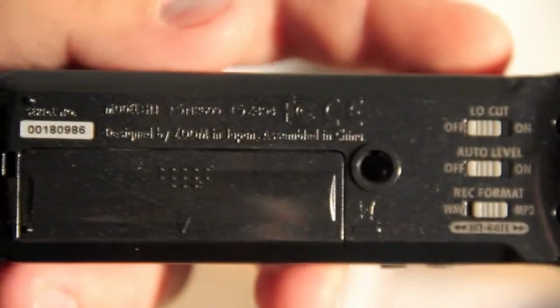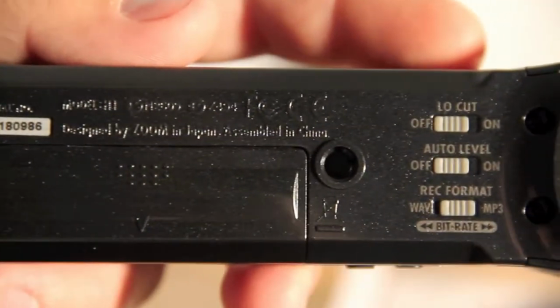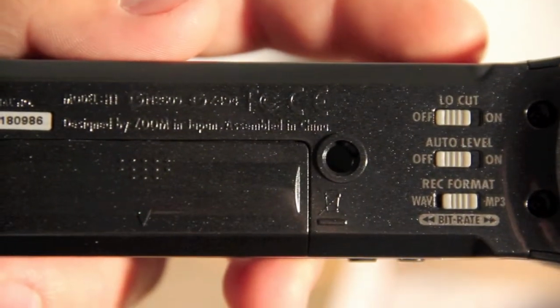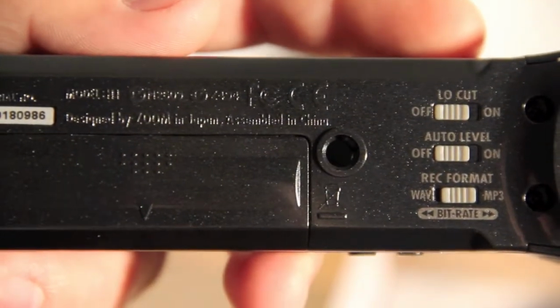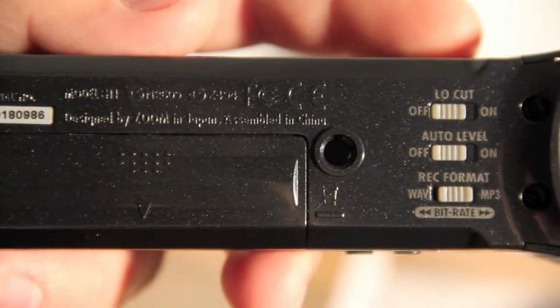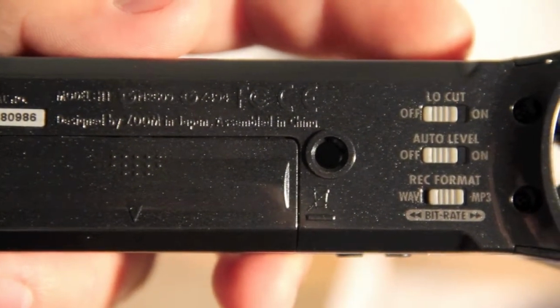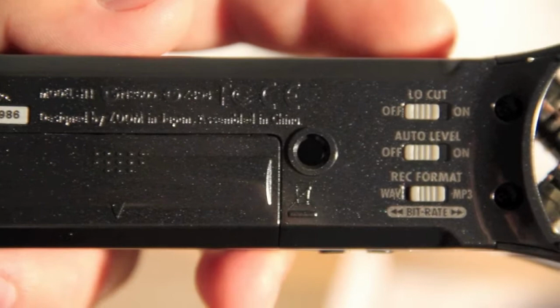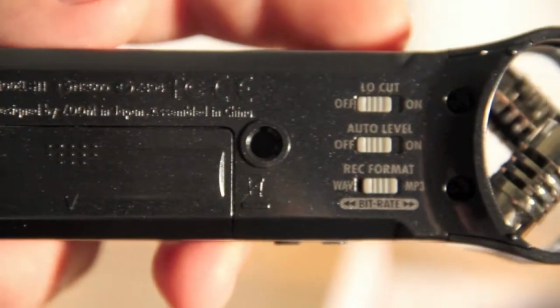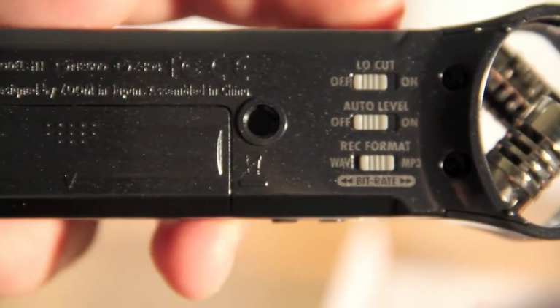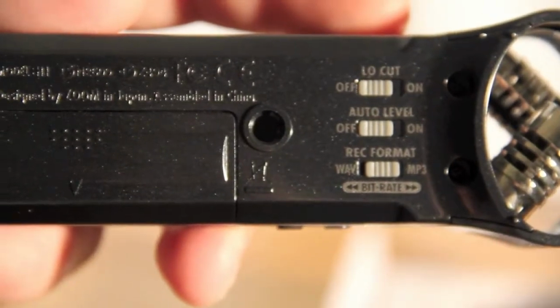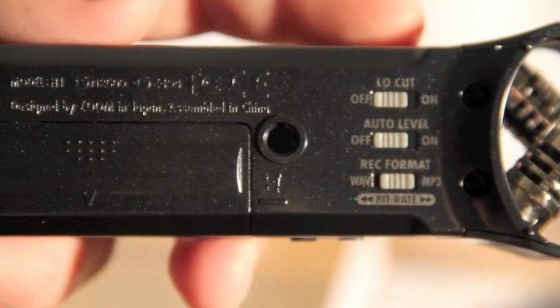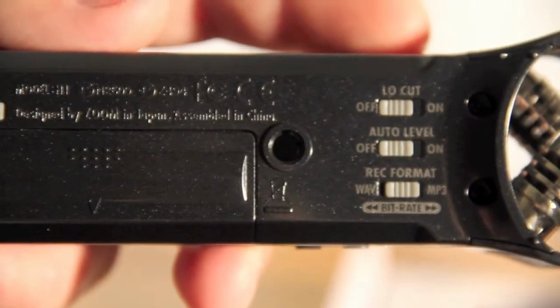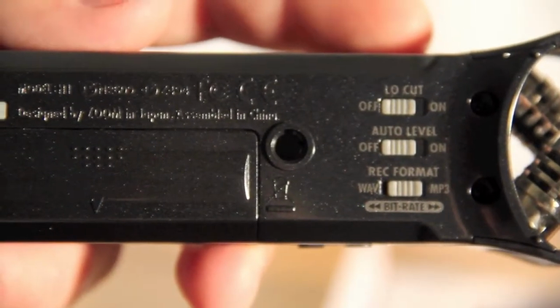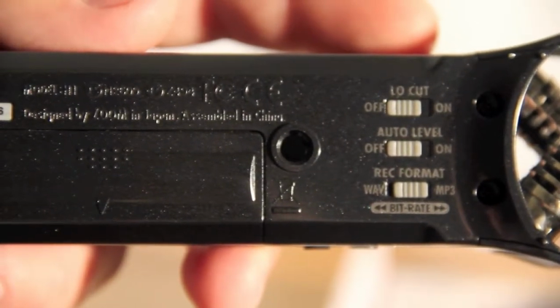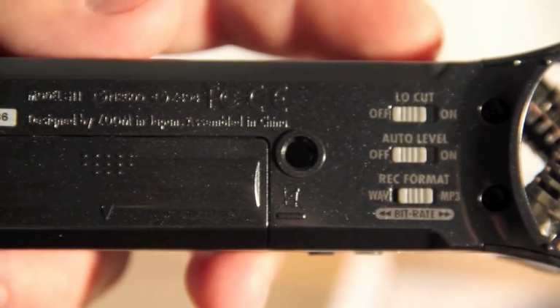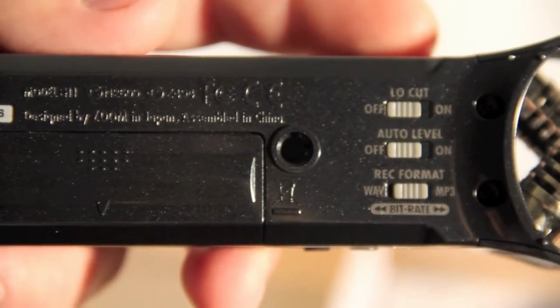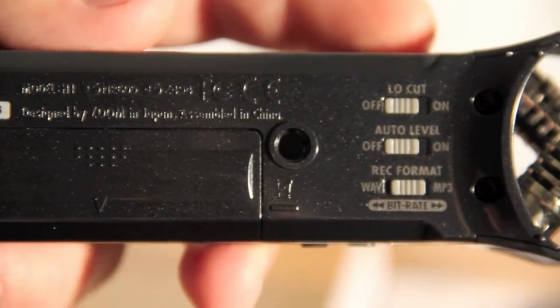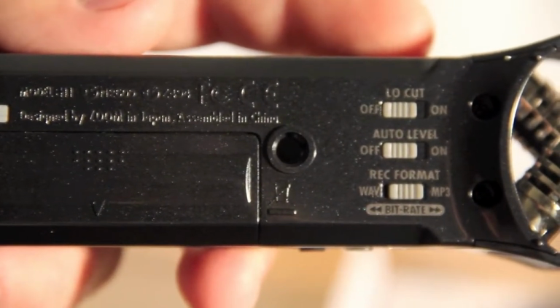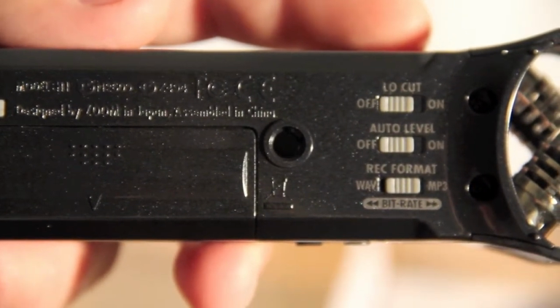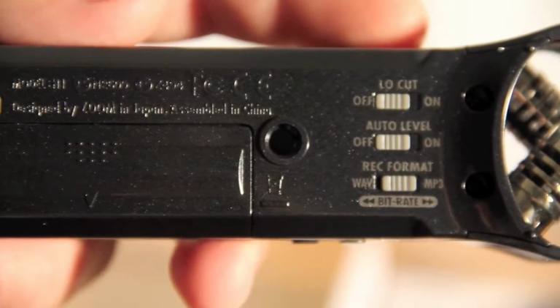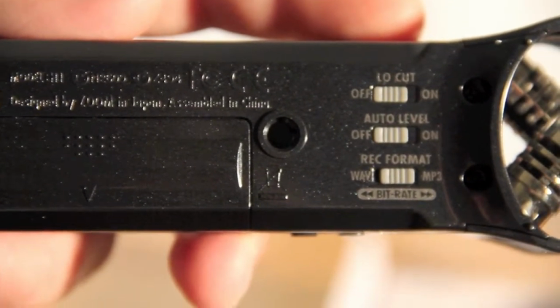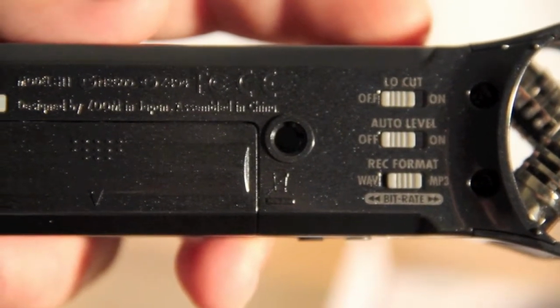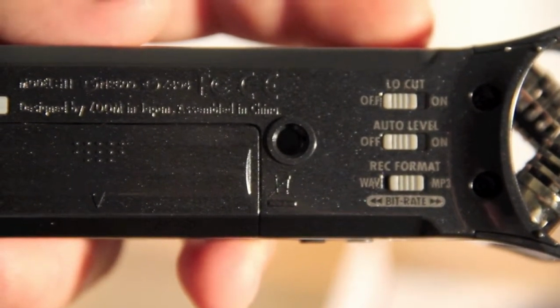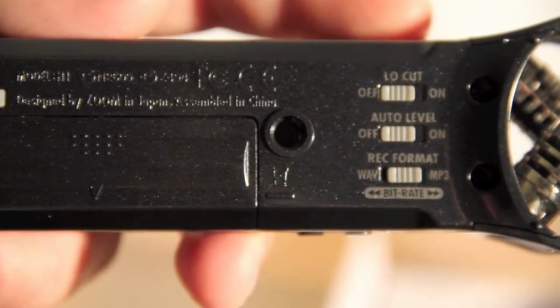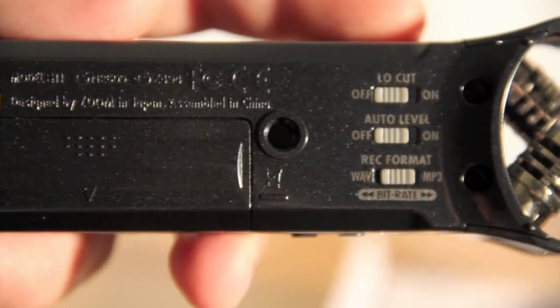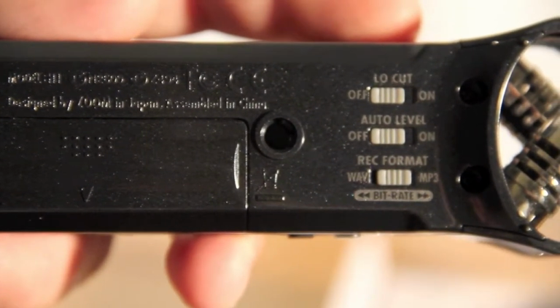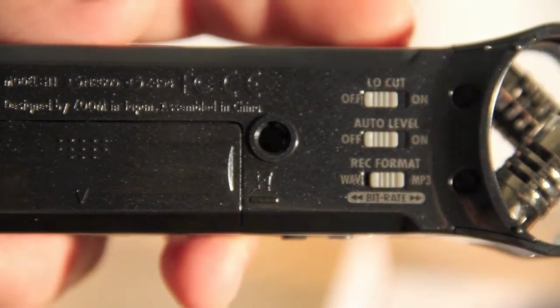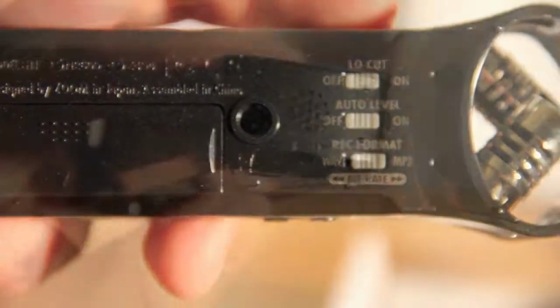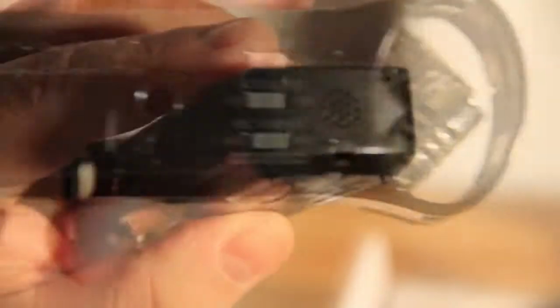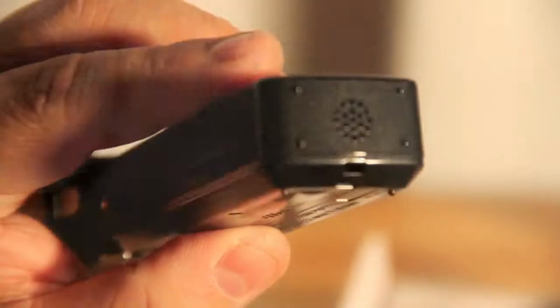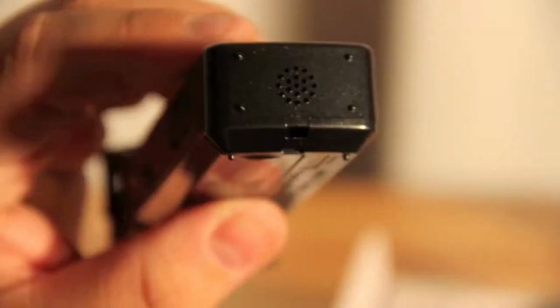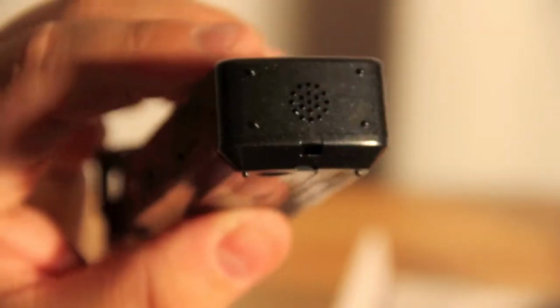On the back of the device you have three switches for changing your recording formats, a tripod mount, and the device itself takes one AA battery.